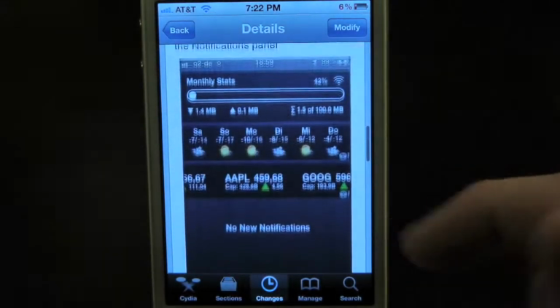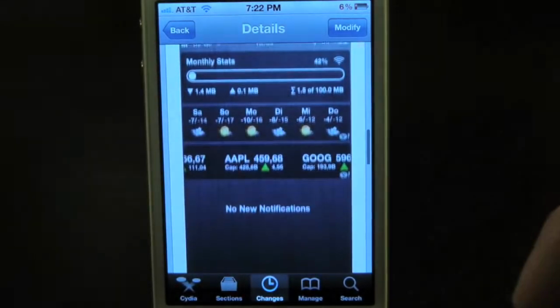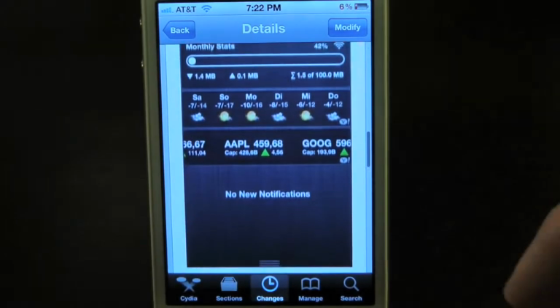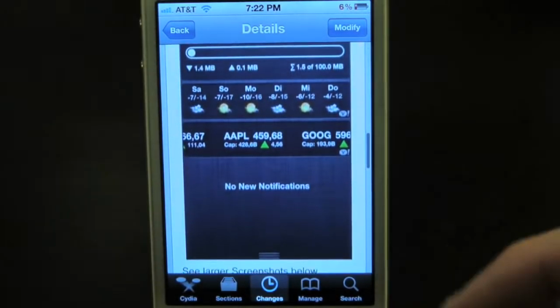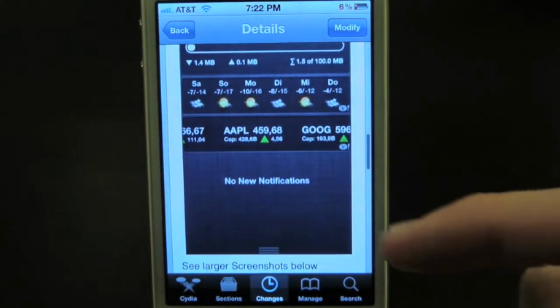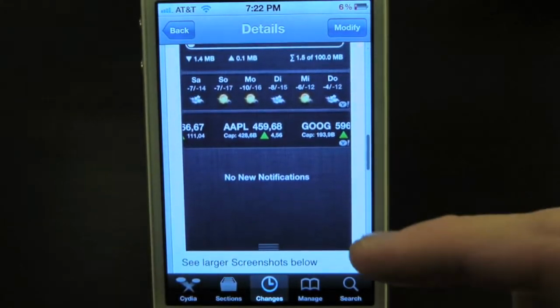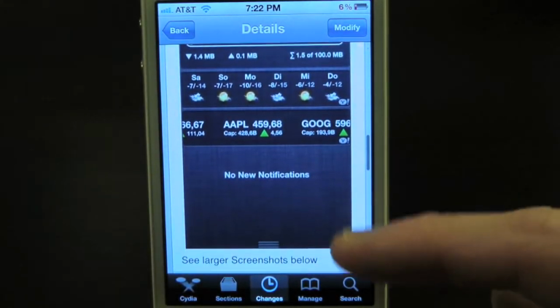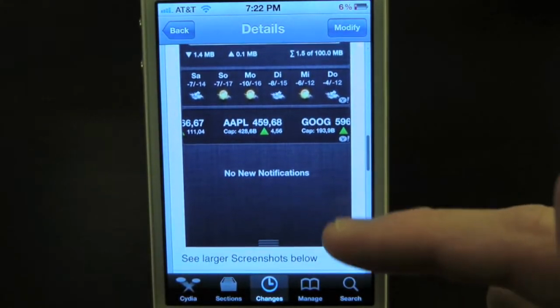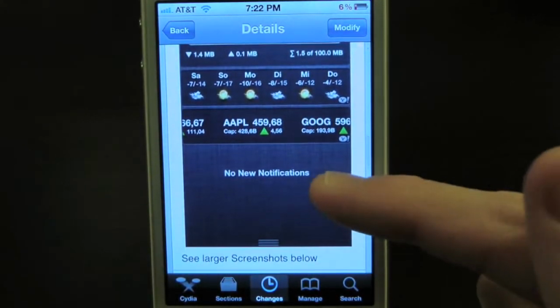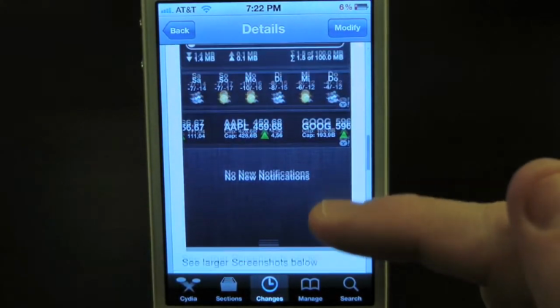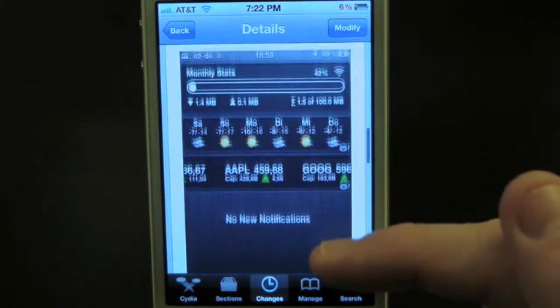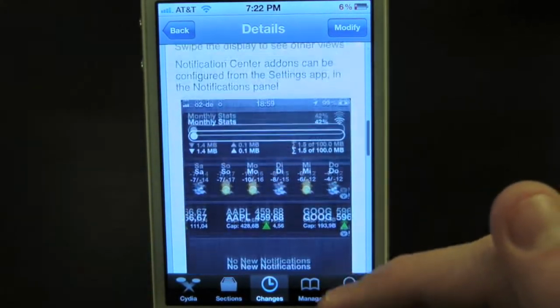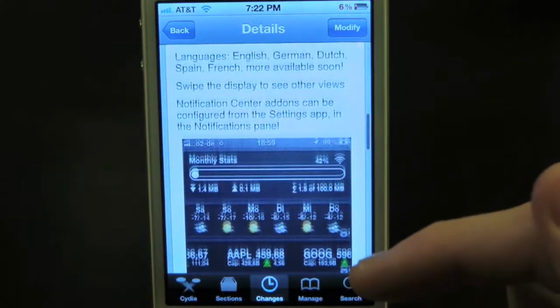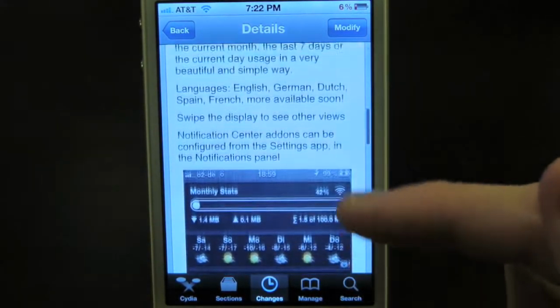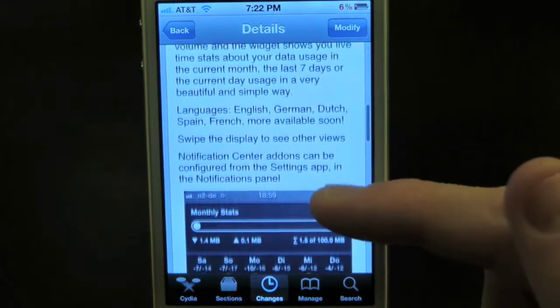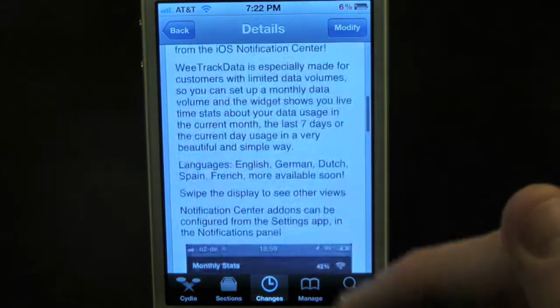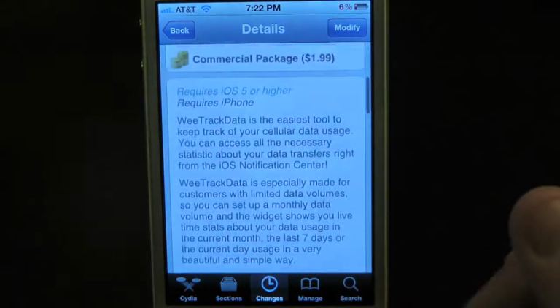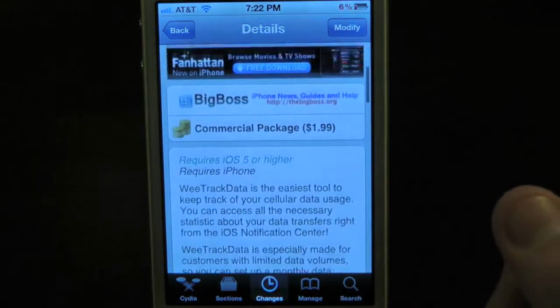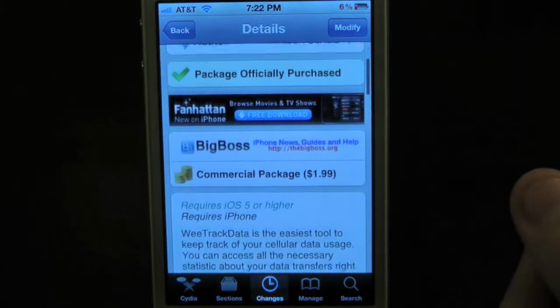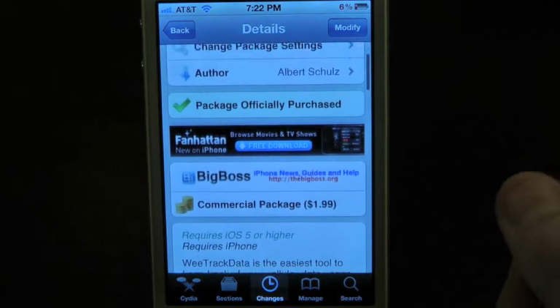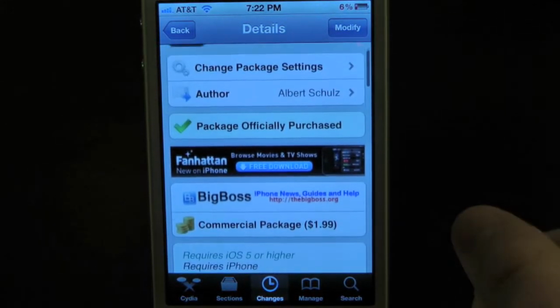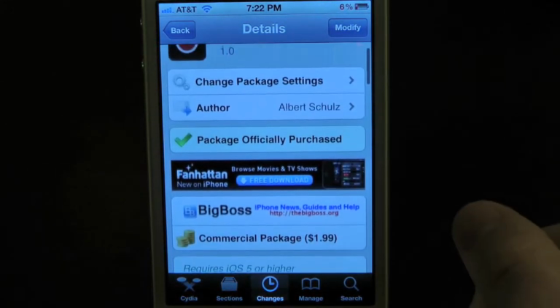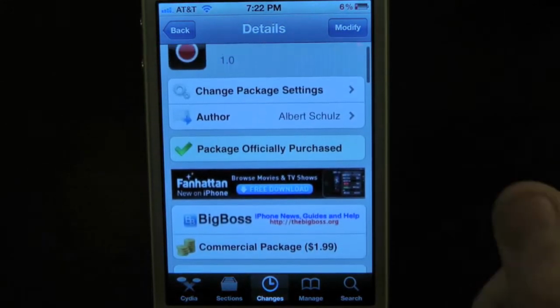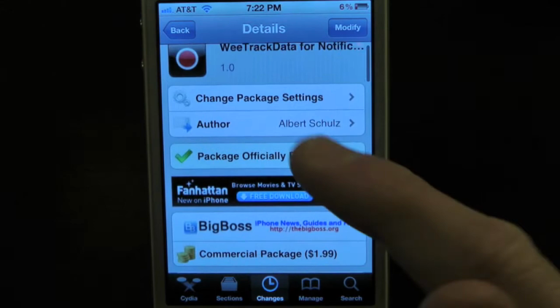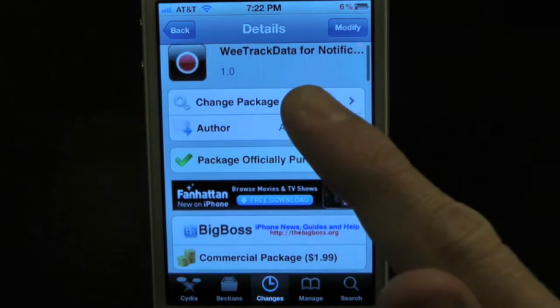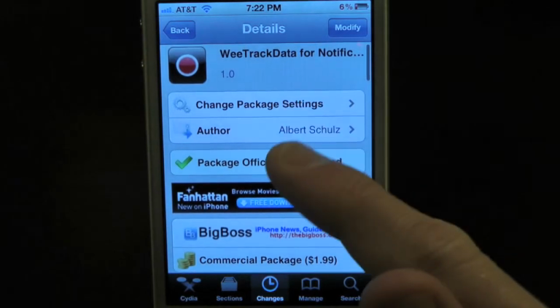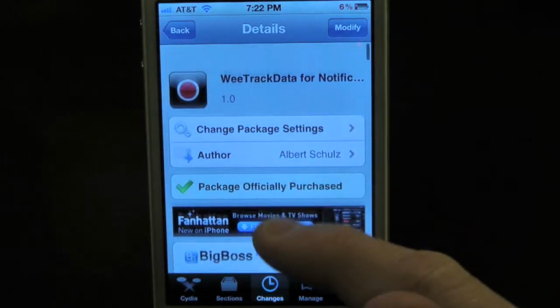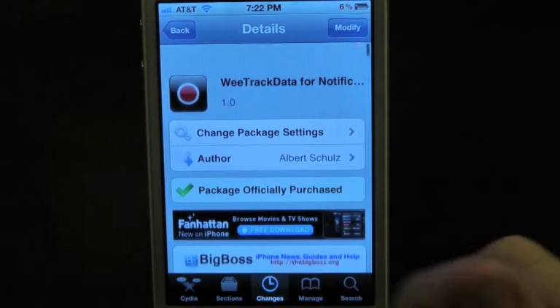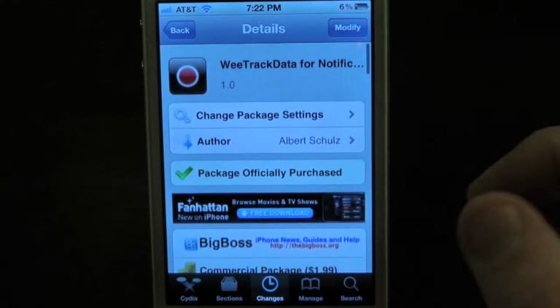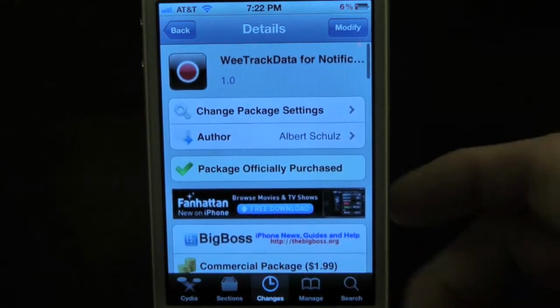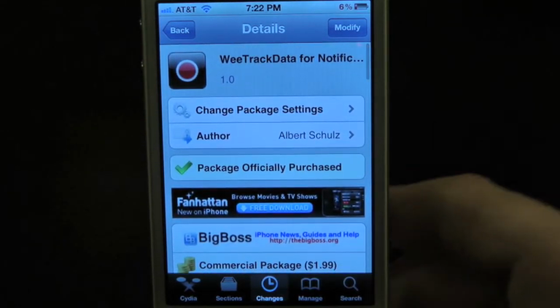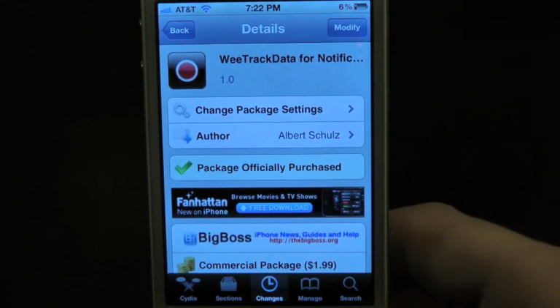What this tweak will allow you to do is simply give you the option to track your data from your carrier right in your Notification Center.